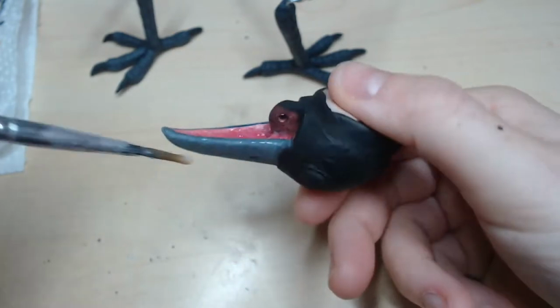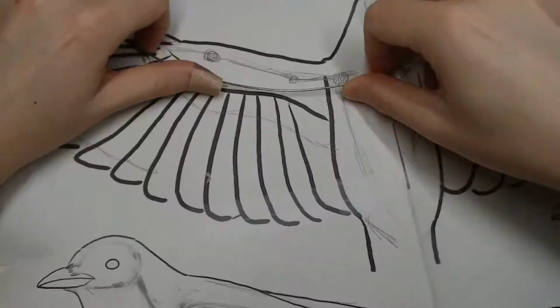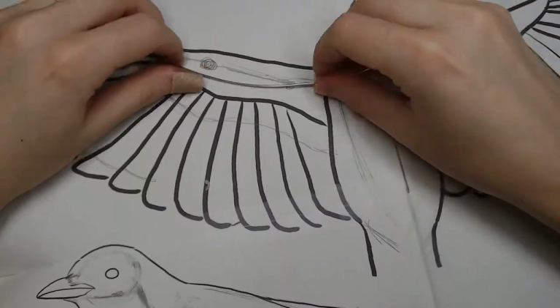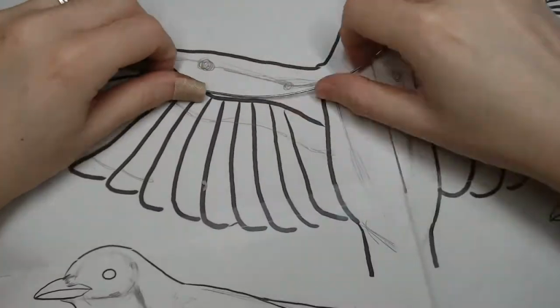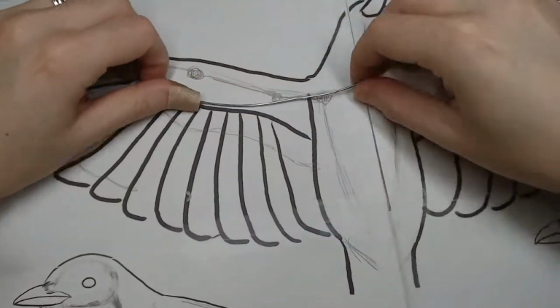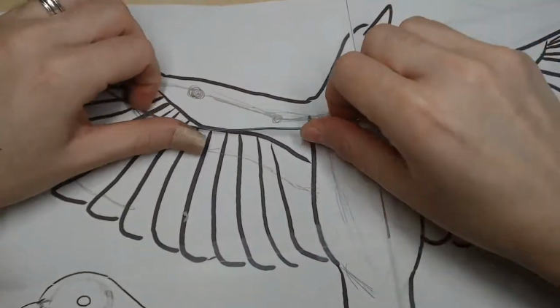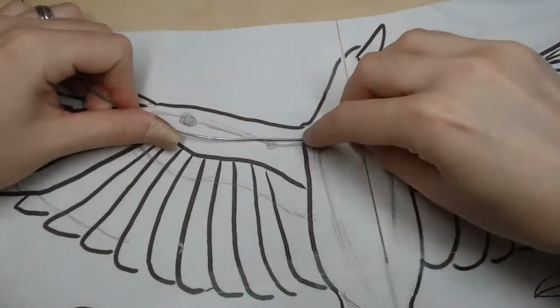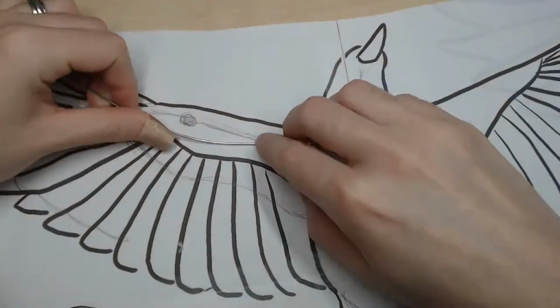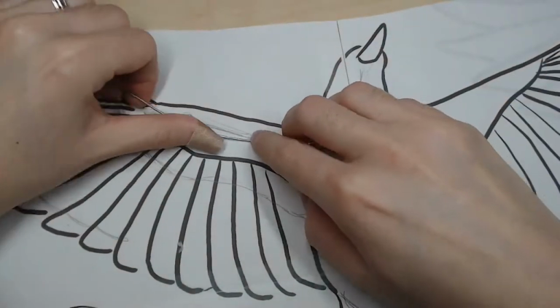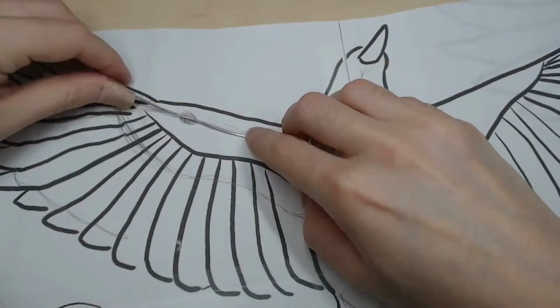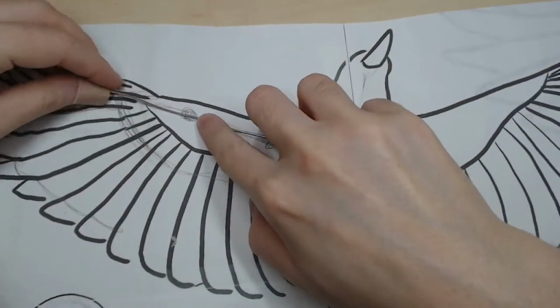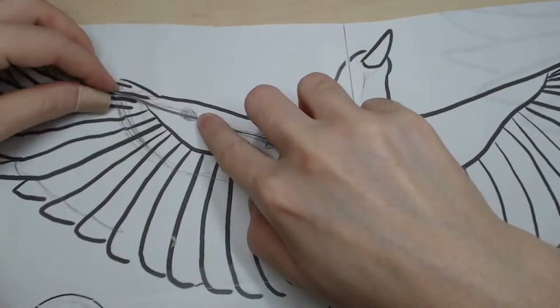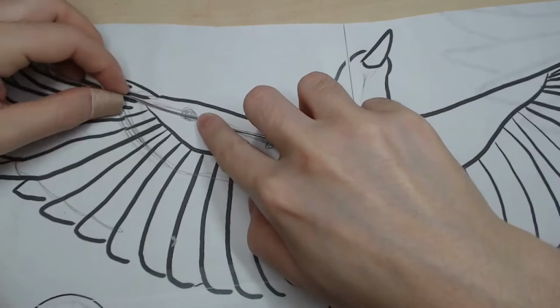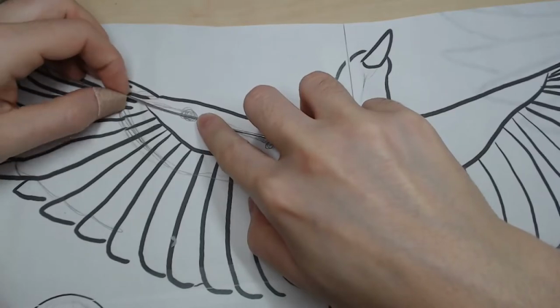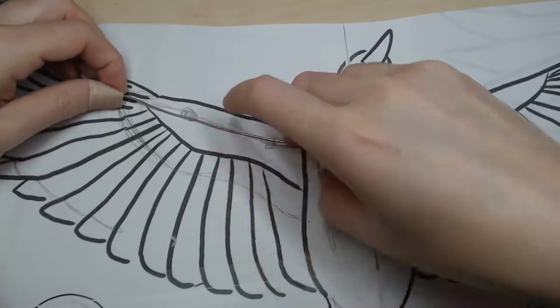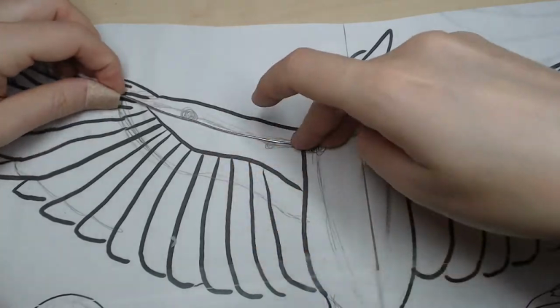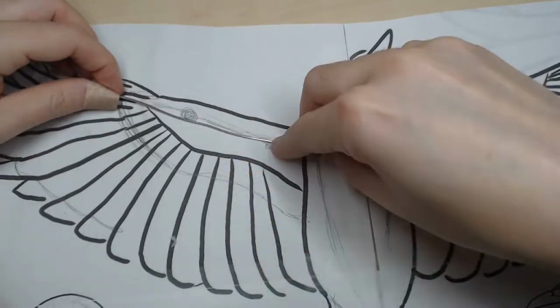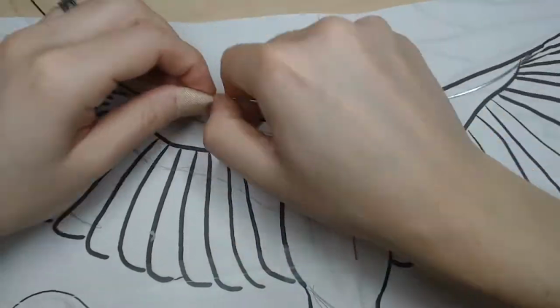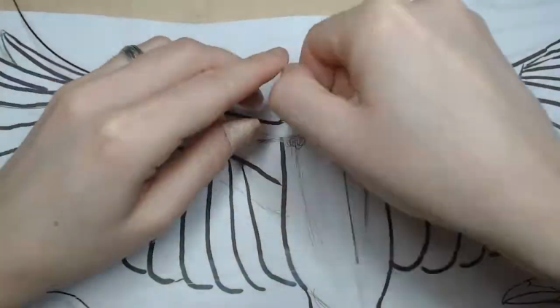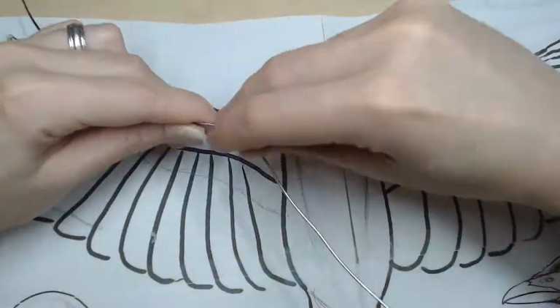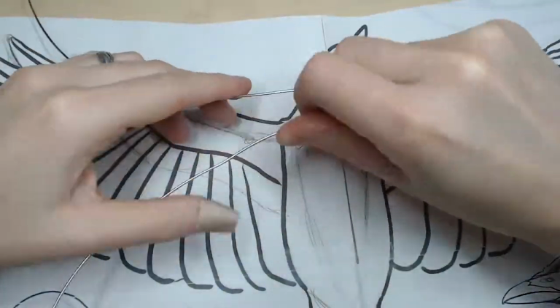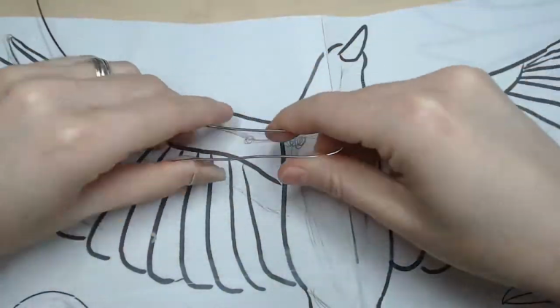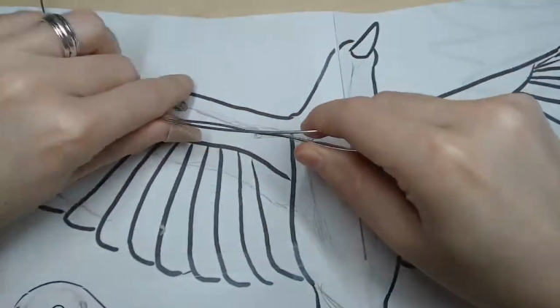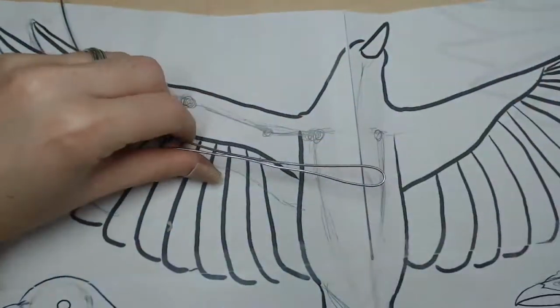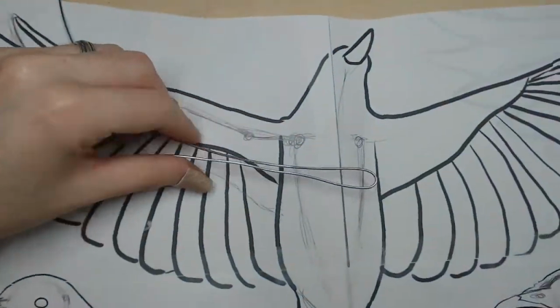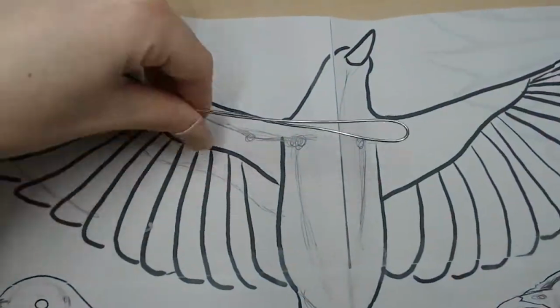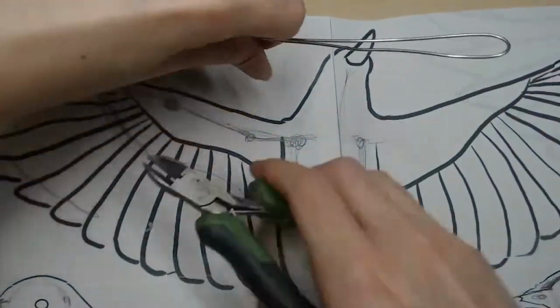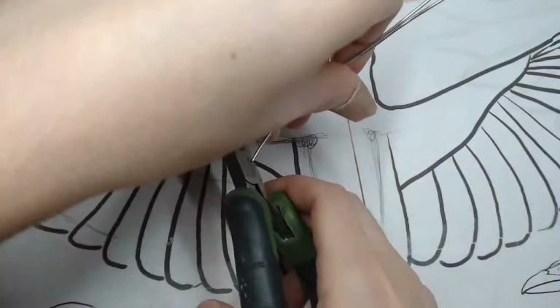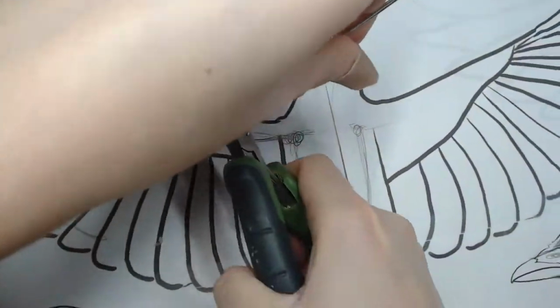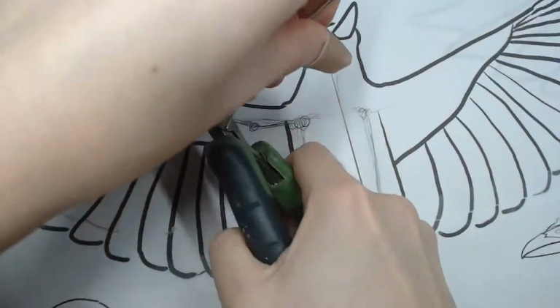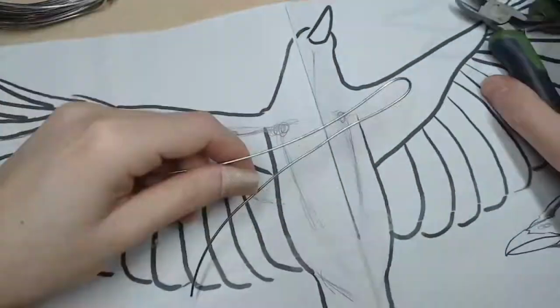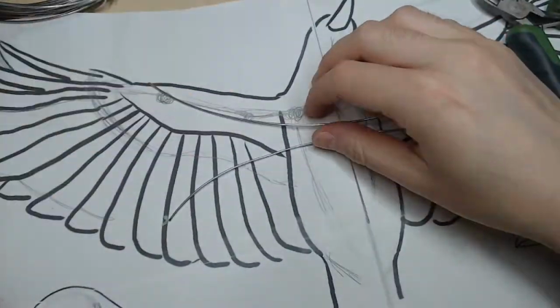I continue with the wings. I cut a length of wire for the armature, fold it and twist it.